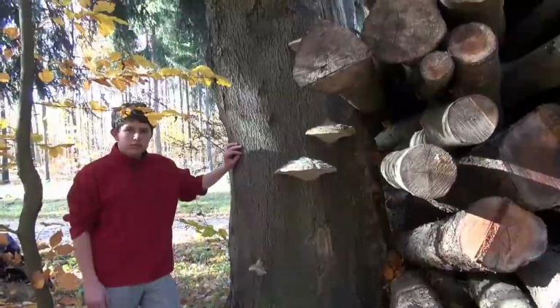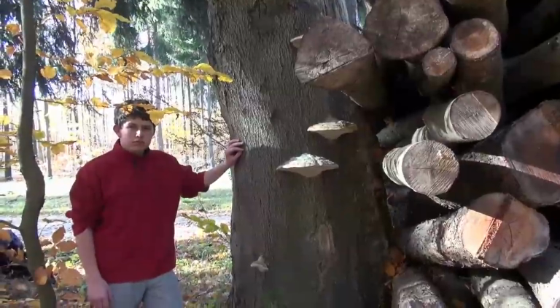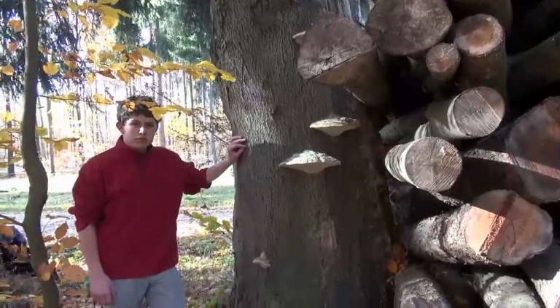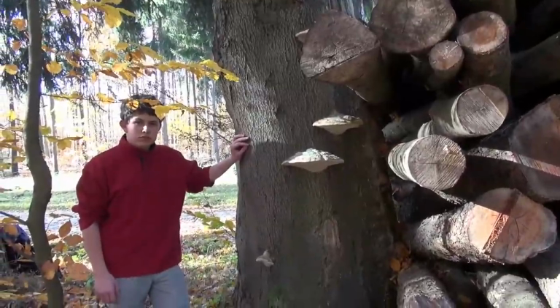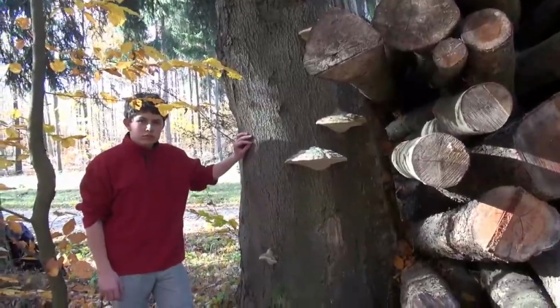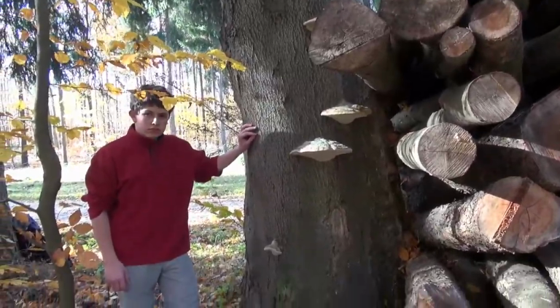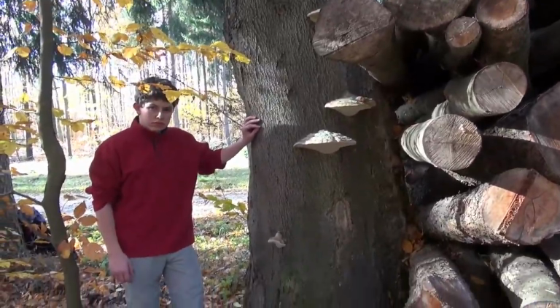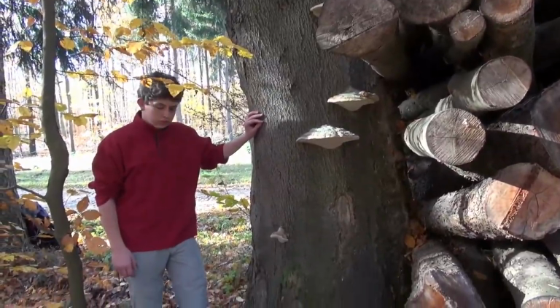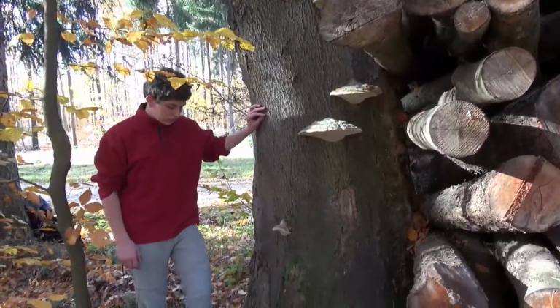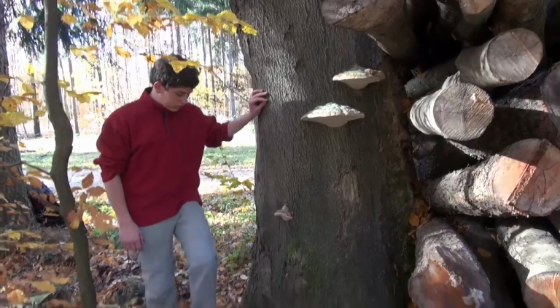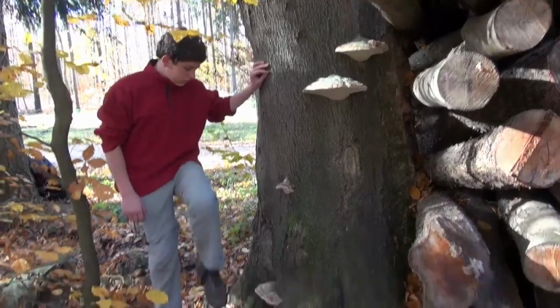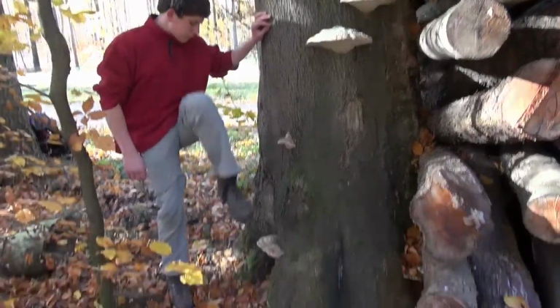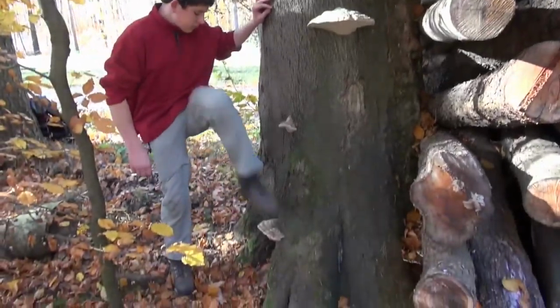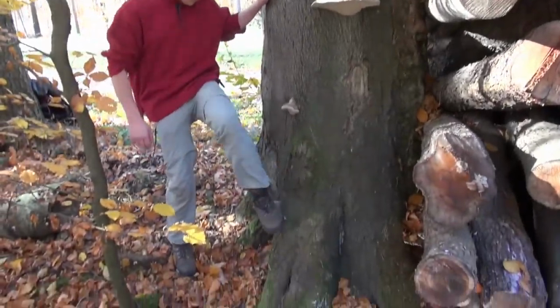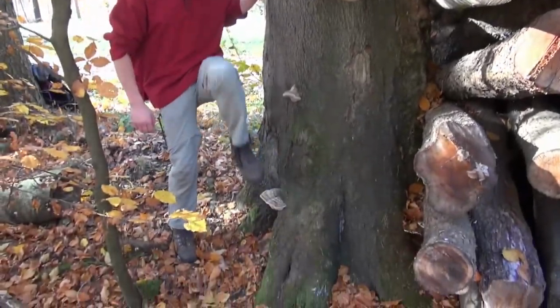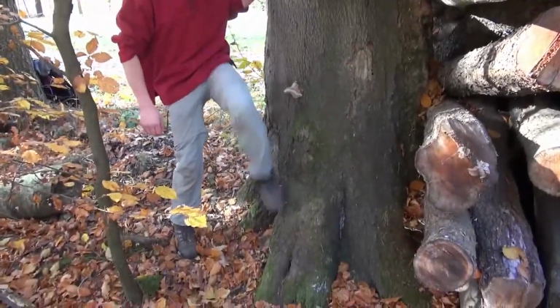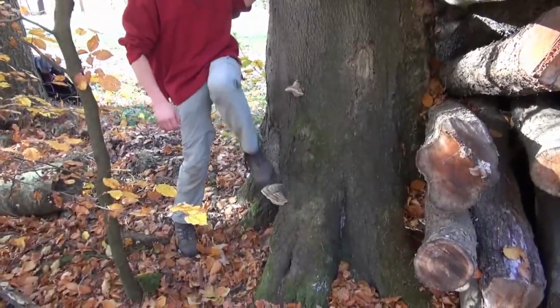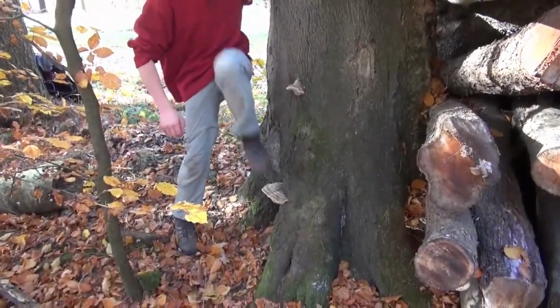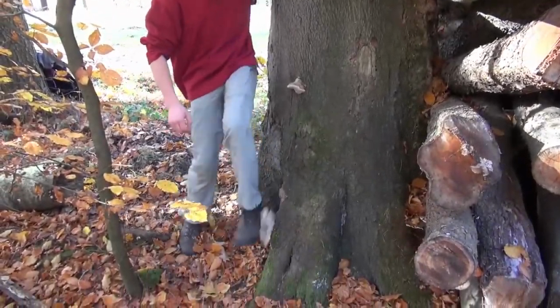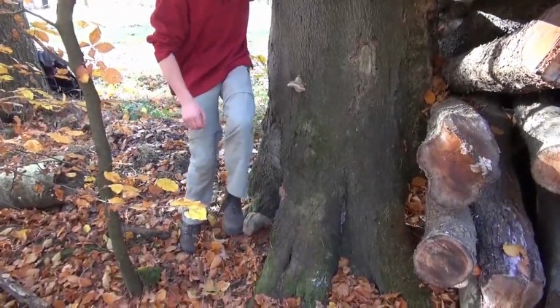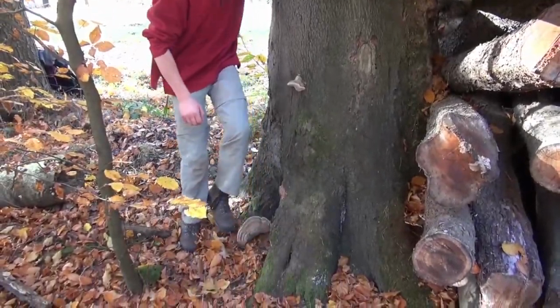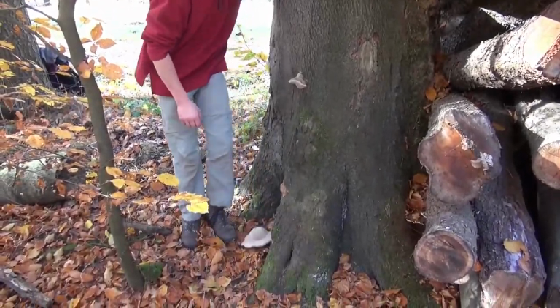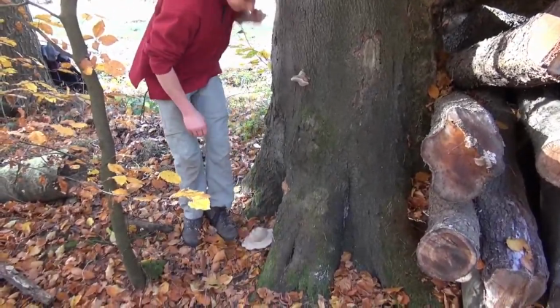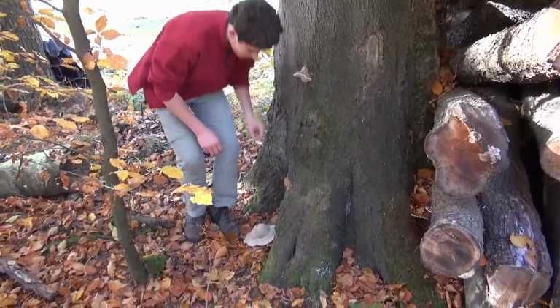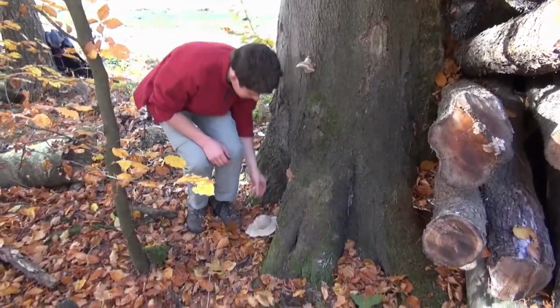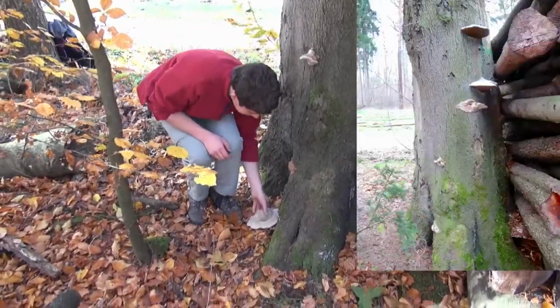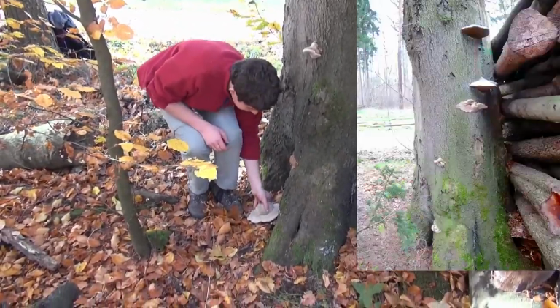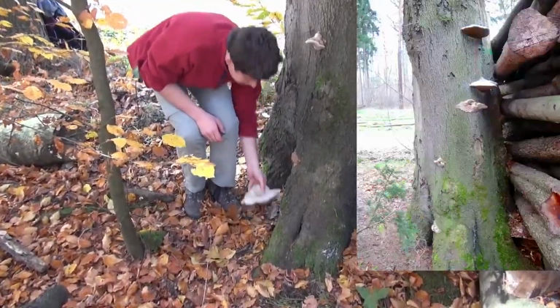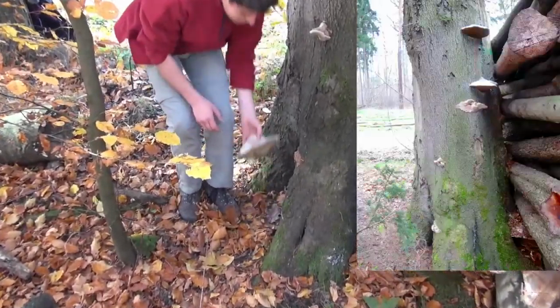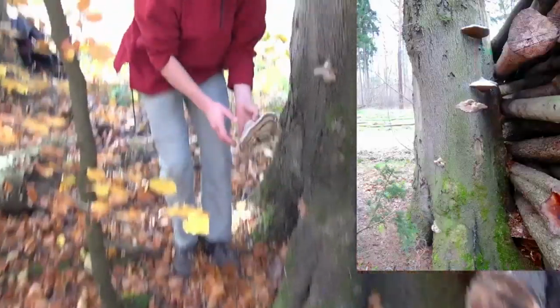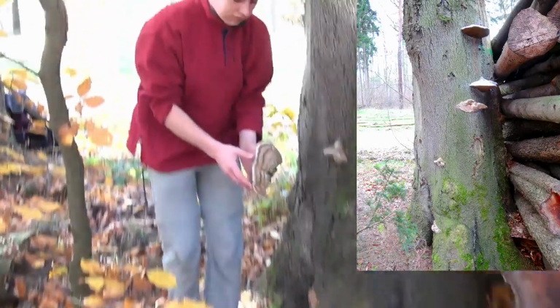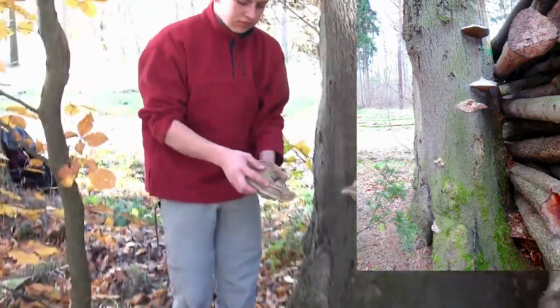In most cases a fruiting body can just be broken off the tree. In their place, often new ones grow the next year.